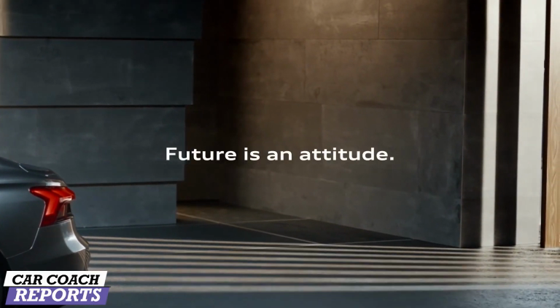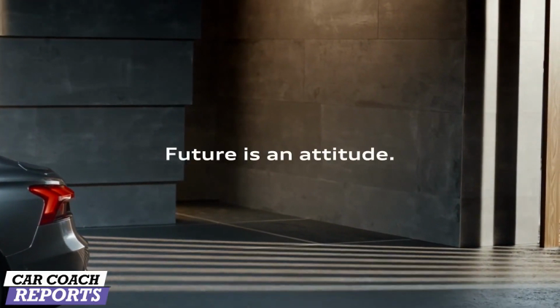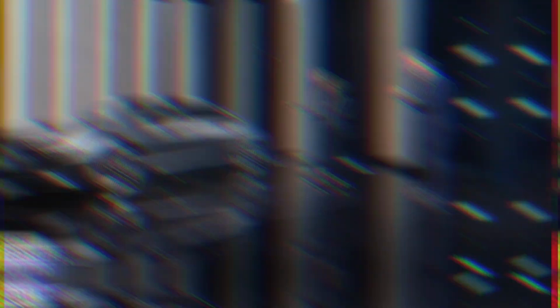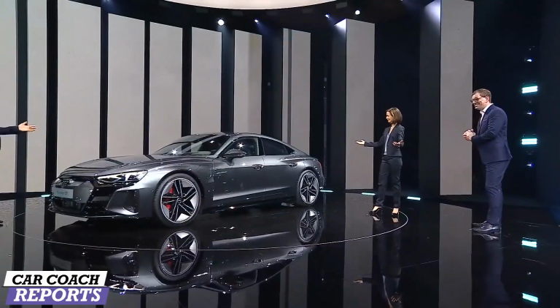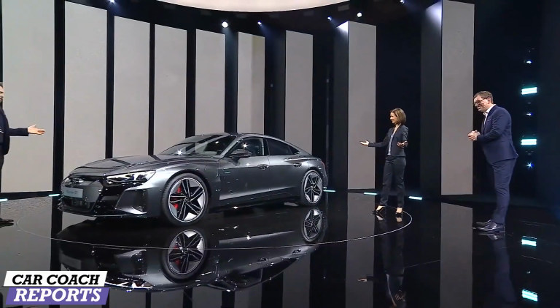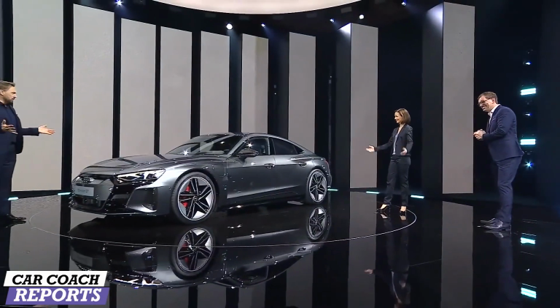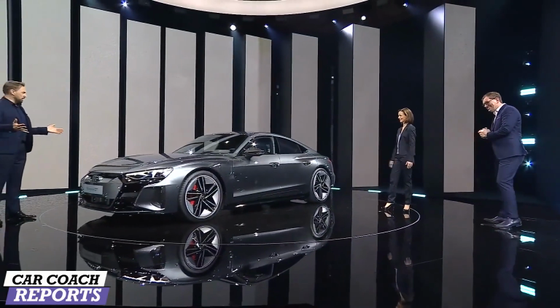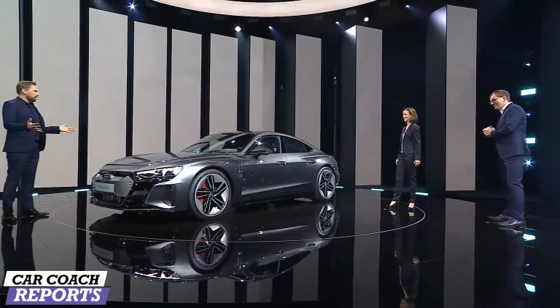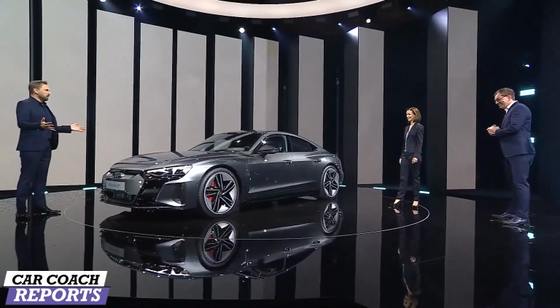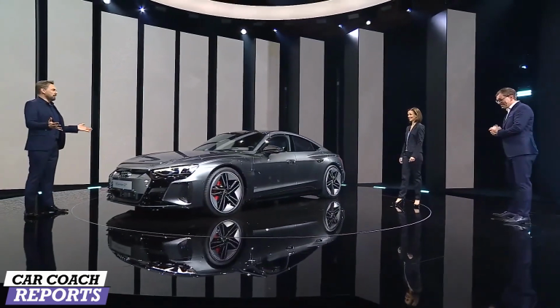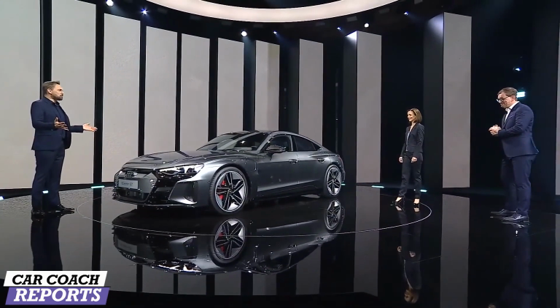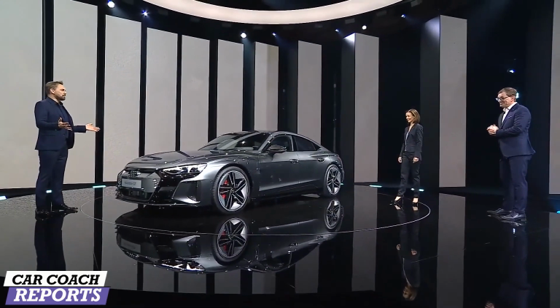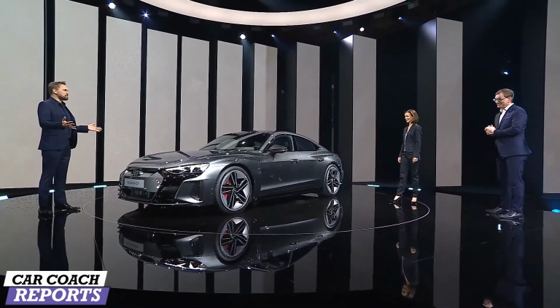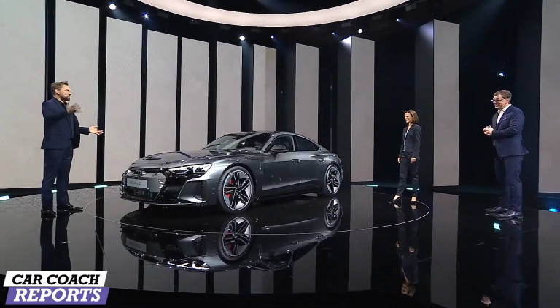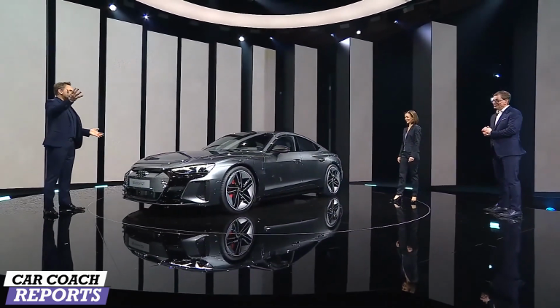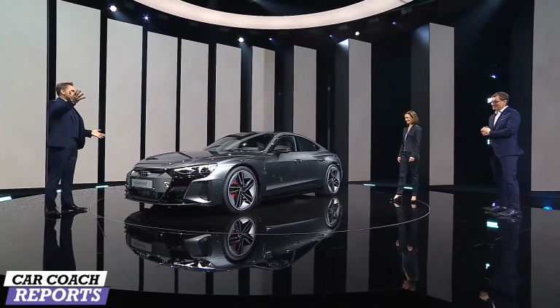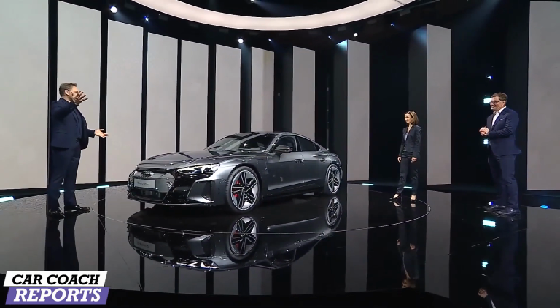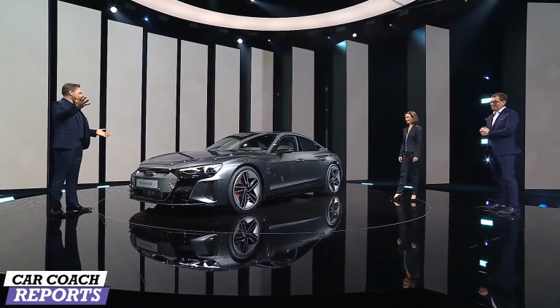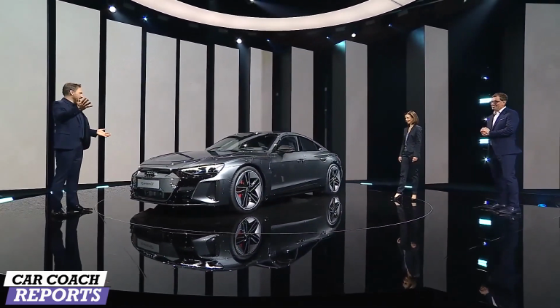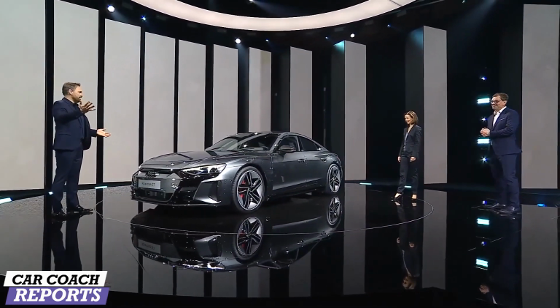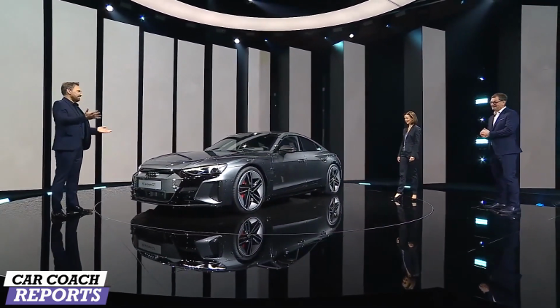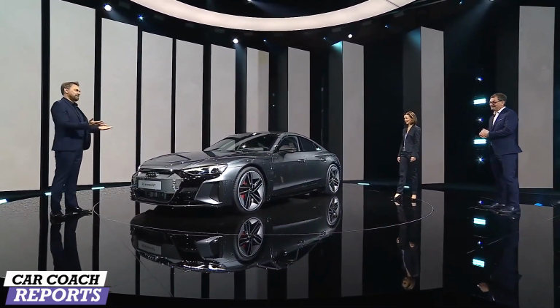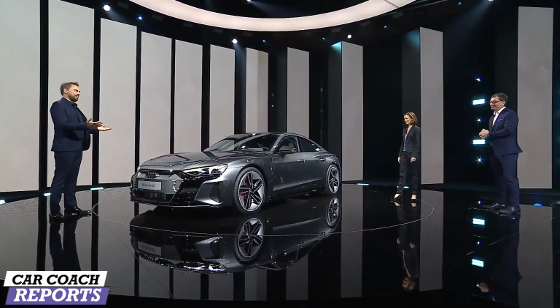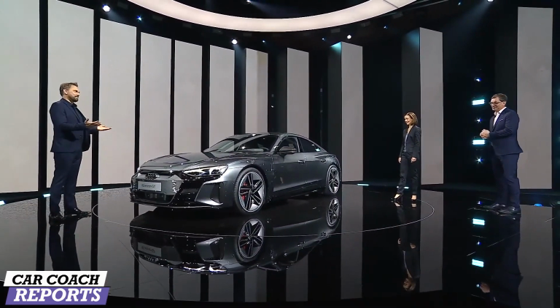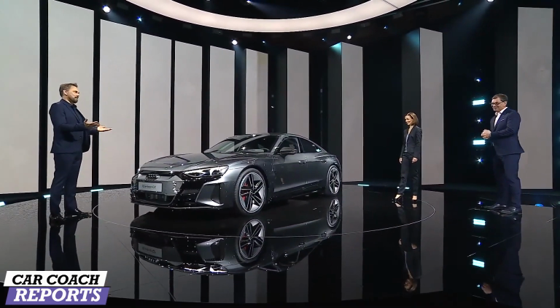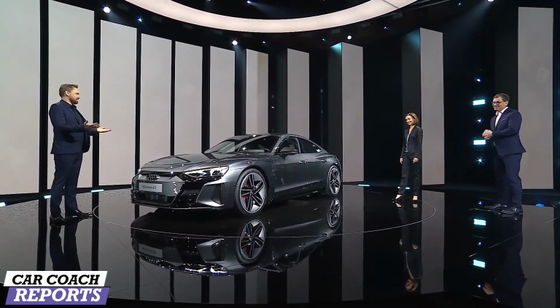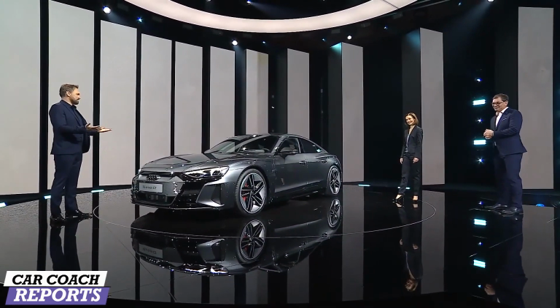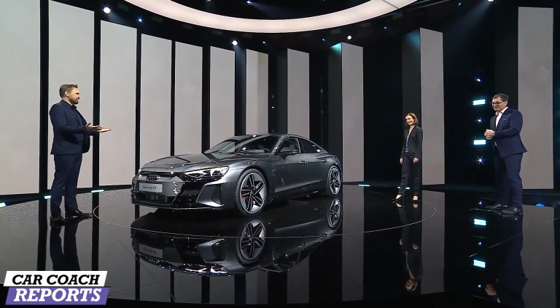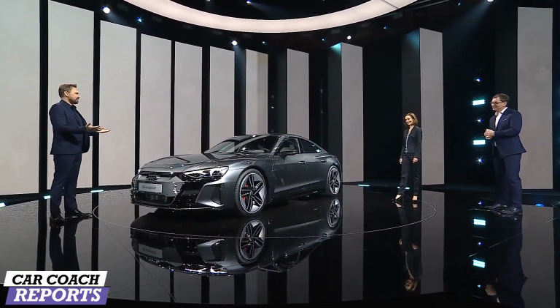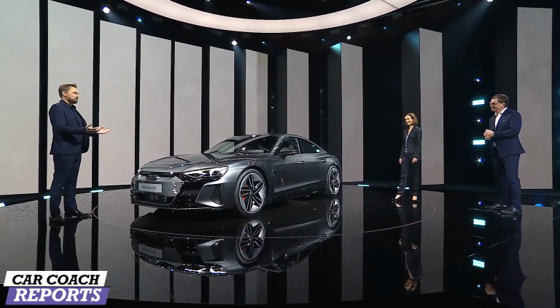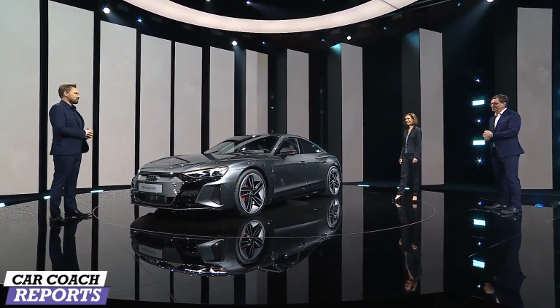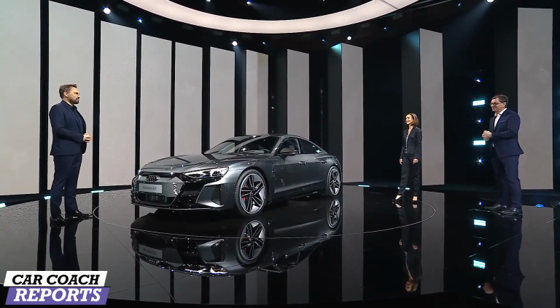What a beauty, what an entrance. Janelle Monáe, Hildegard, Marcus — congratulations.